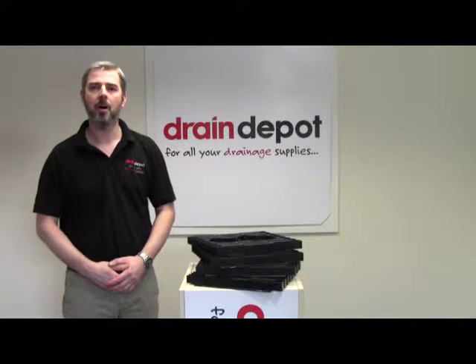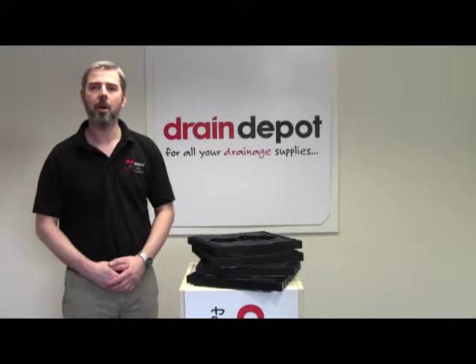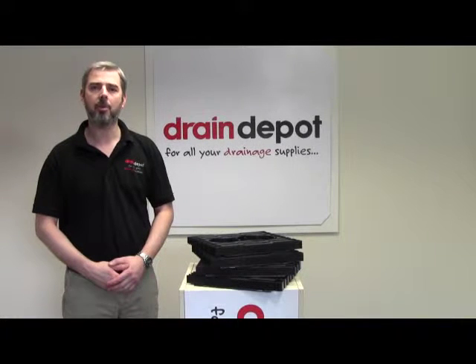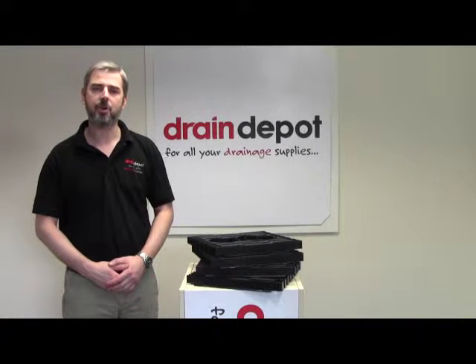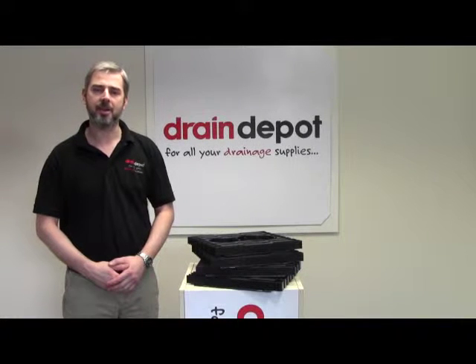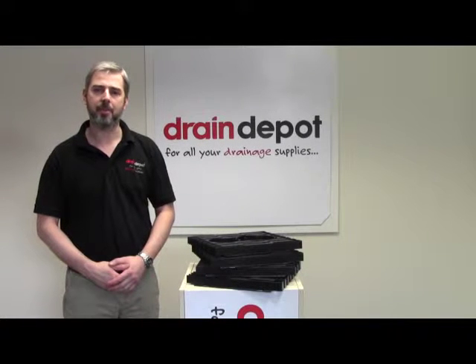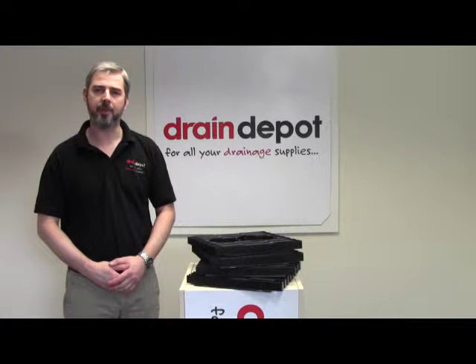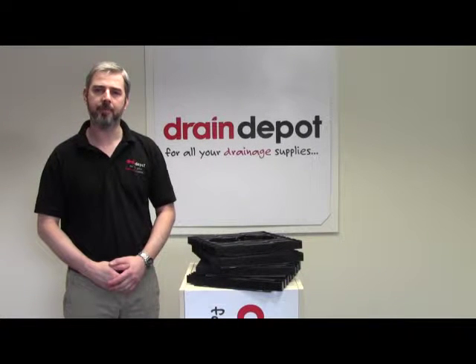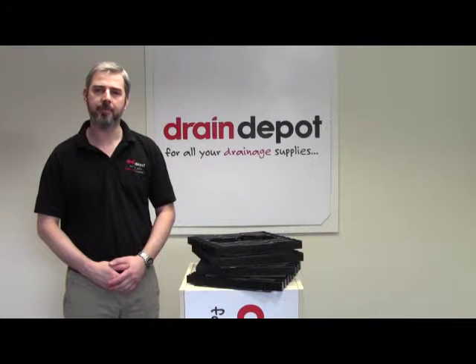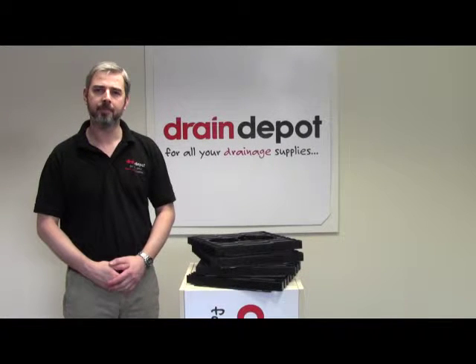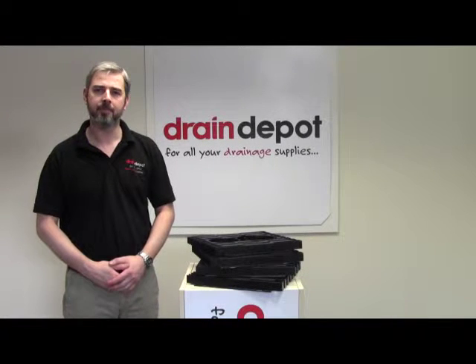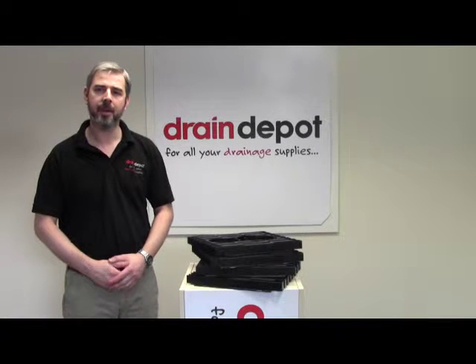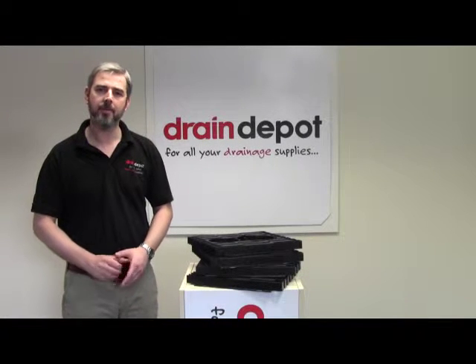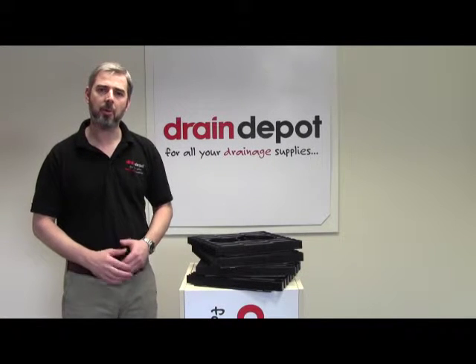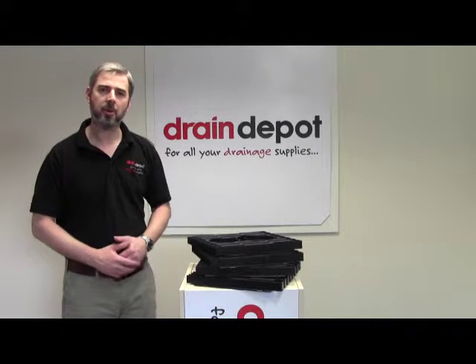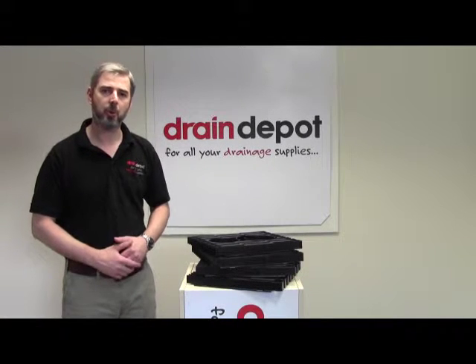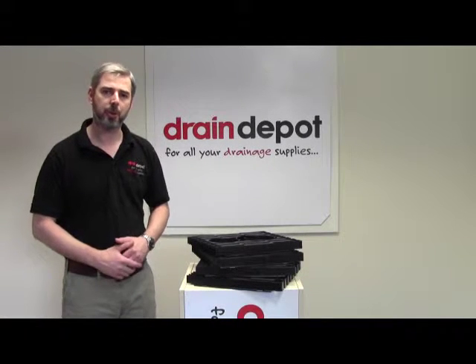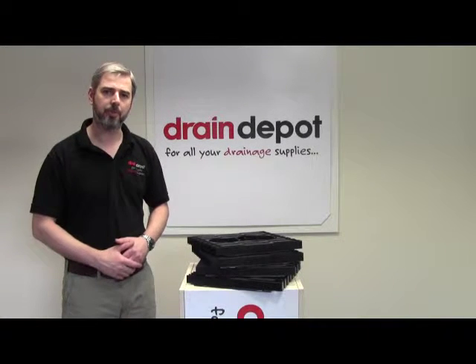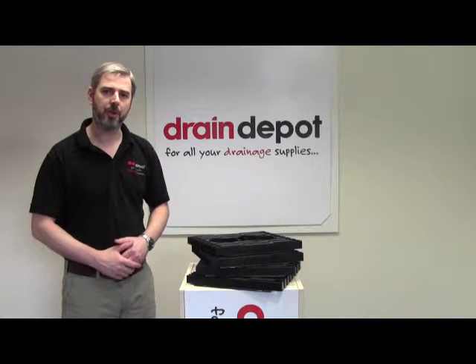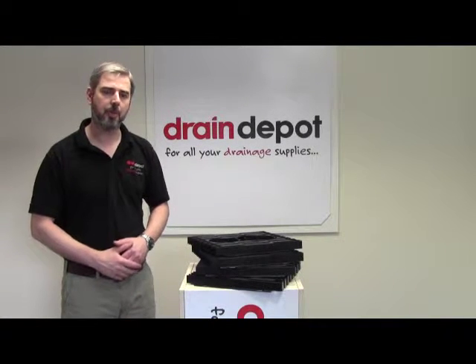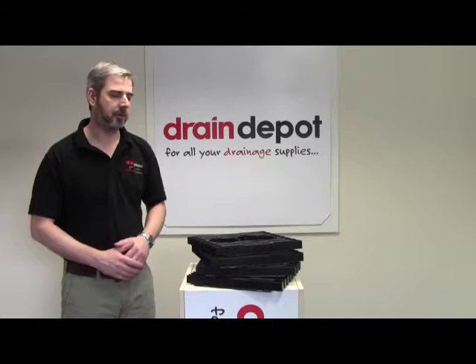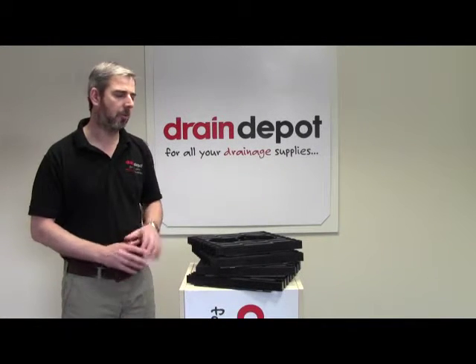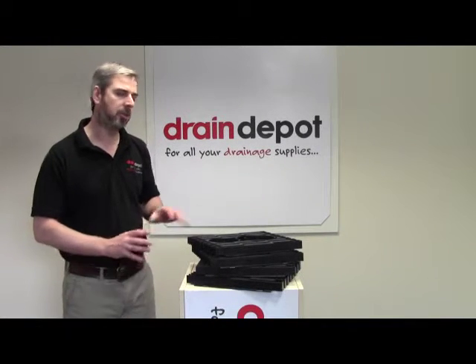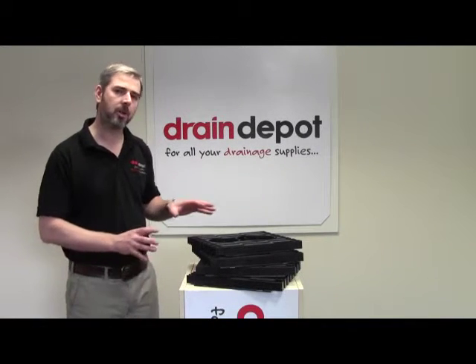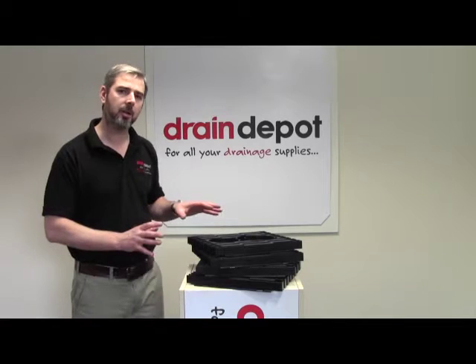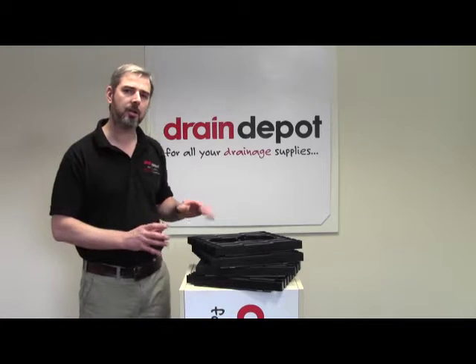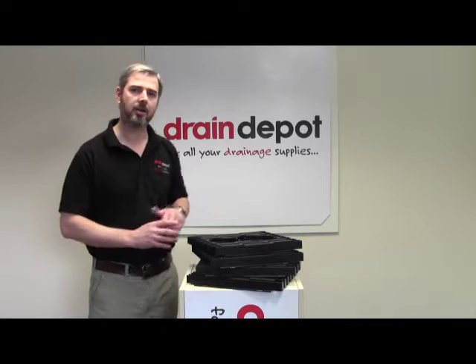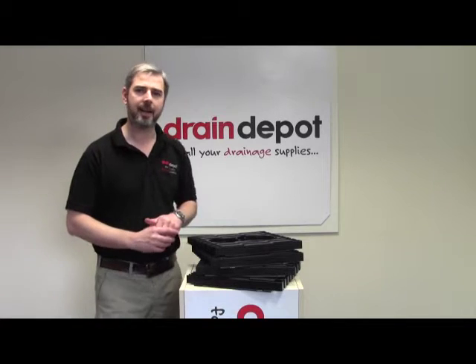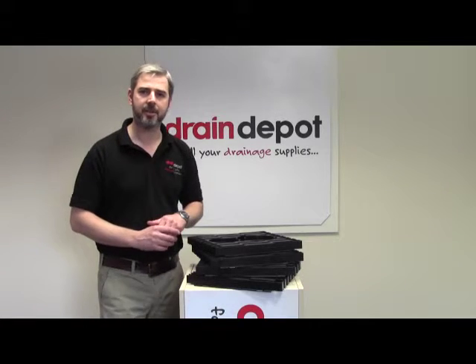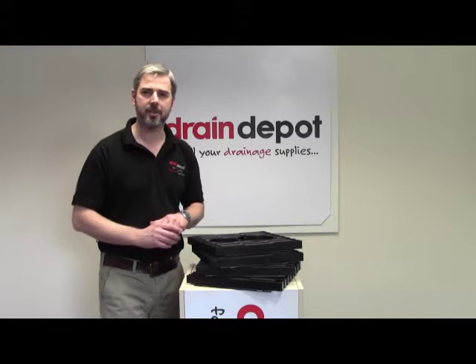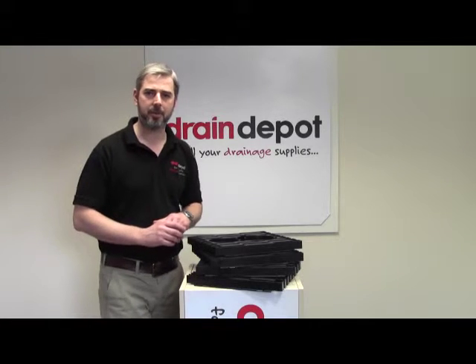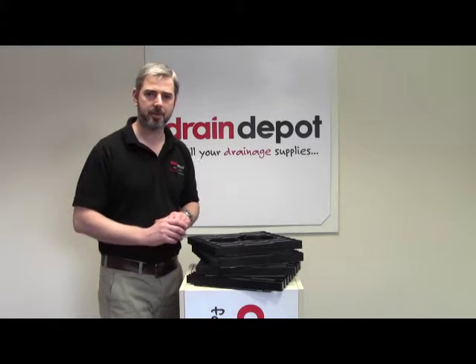Welcome to Drained FA. Today I would like to talk to you about our modular duct access chambers.